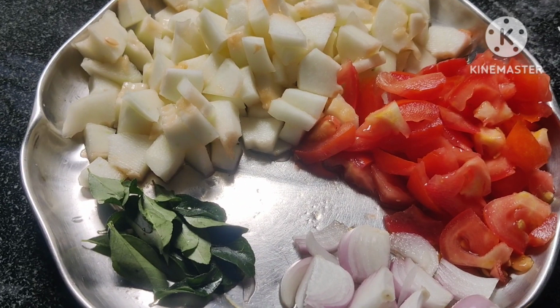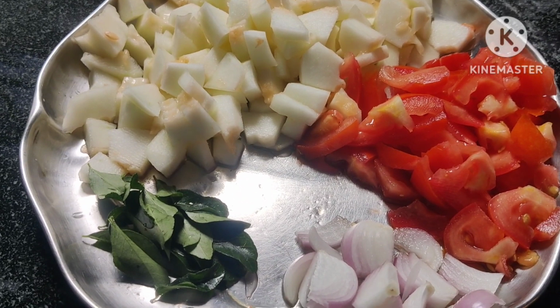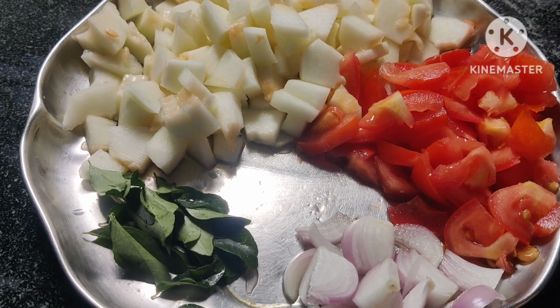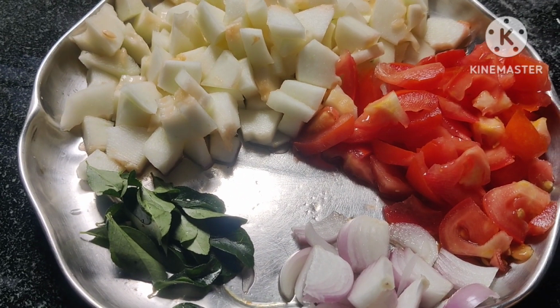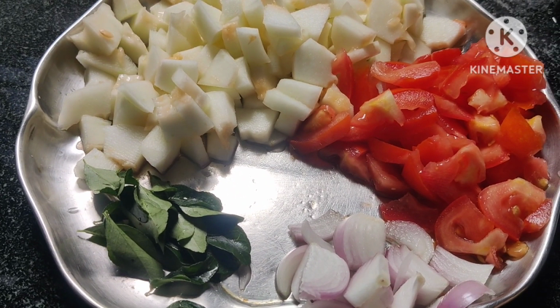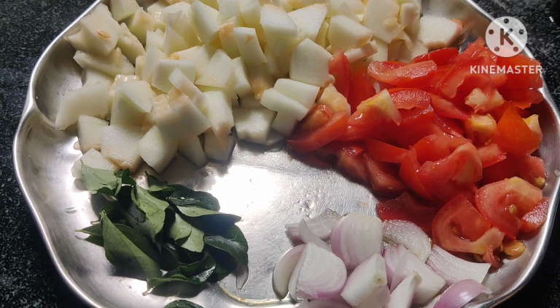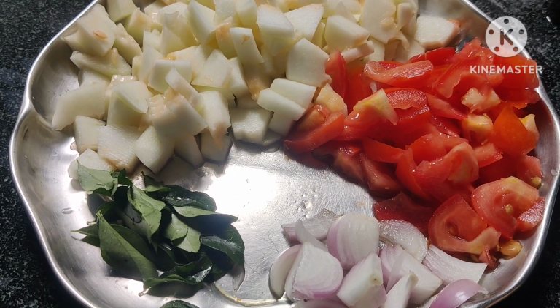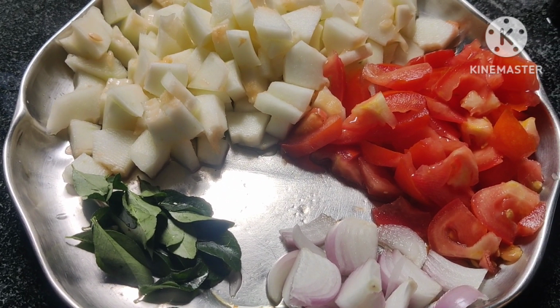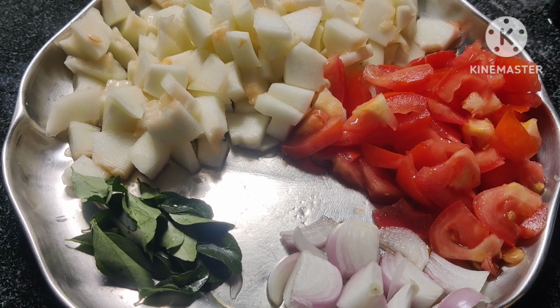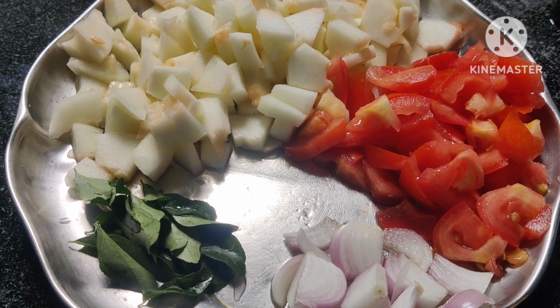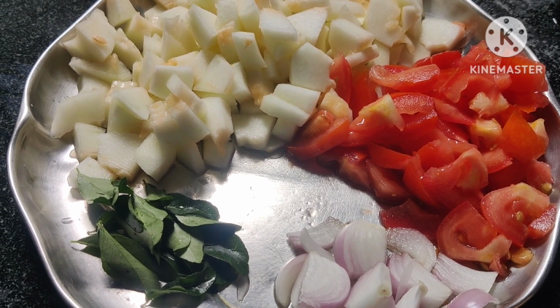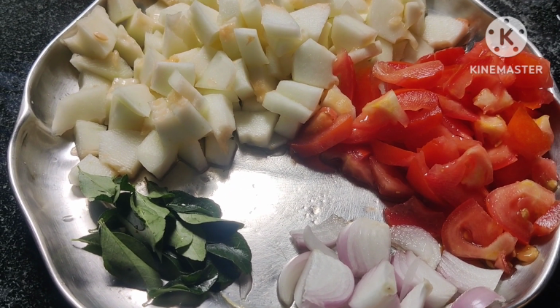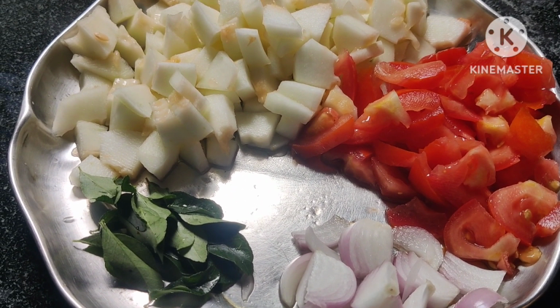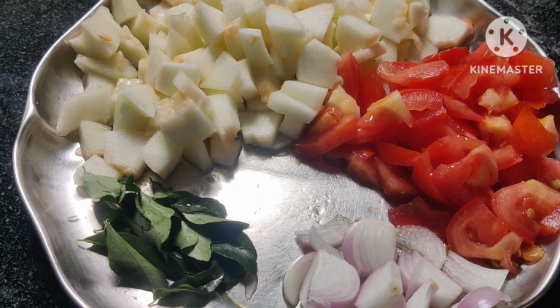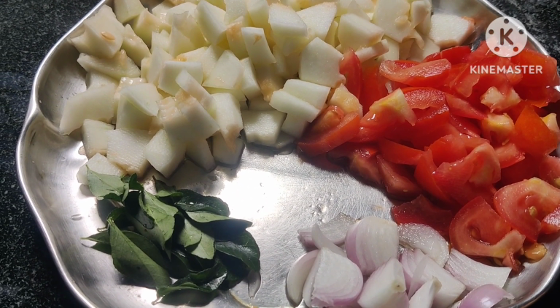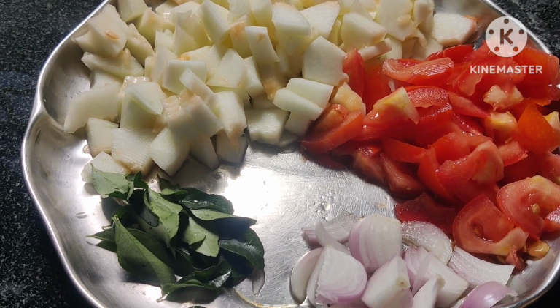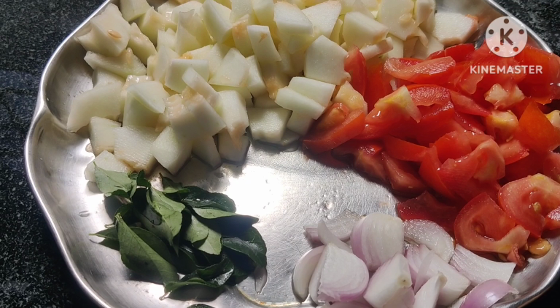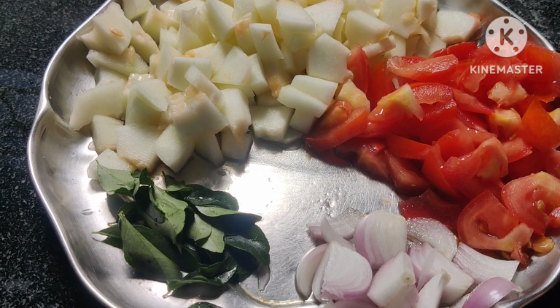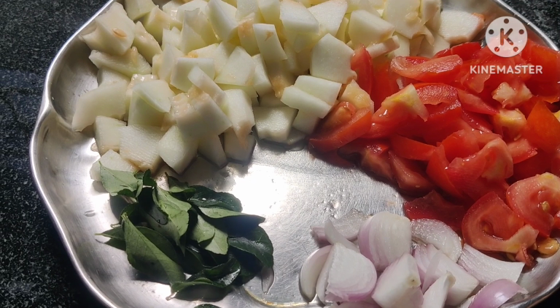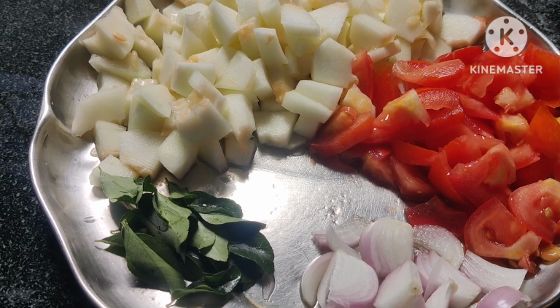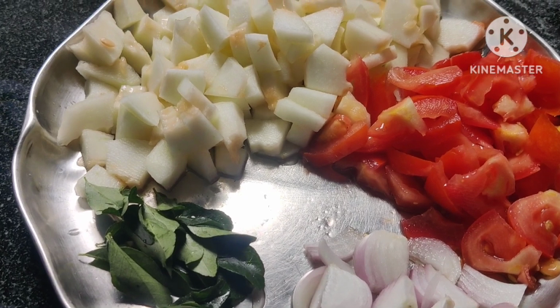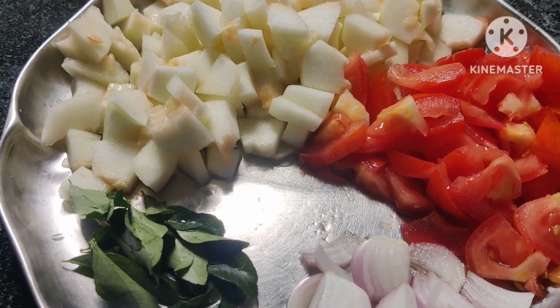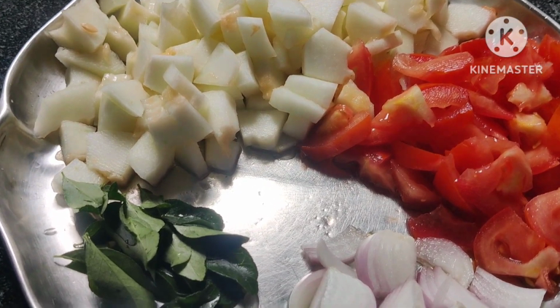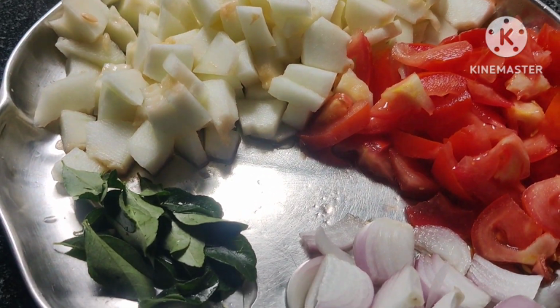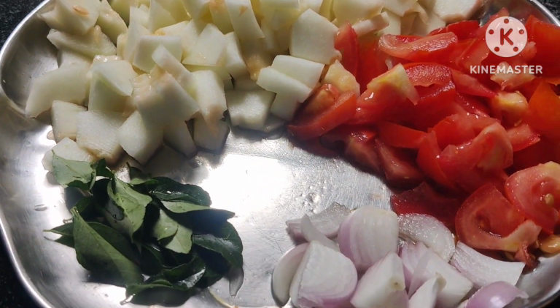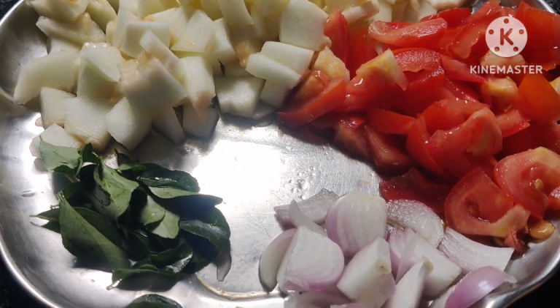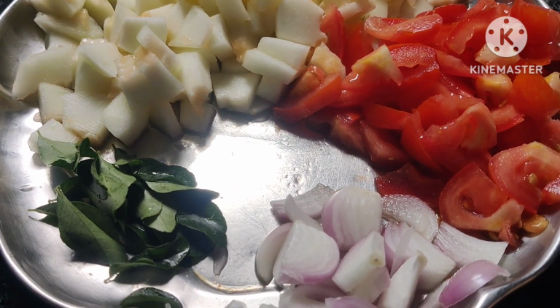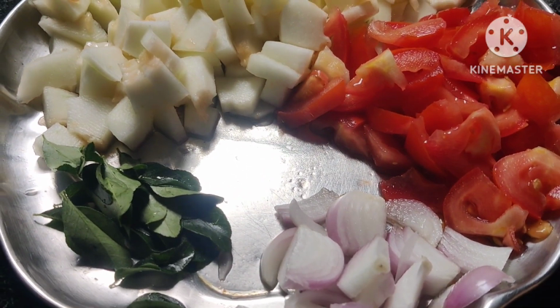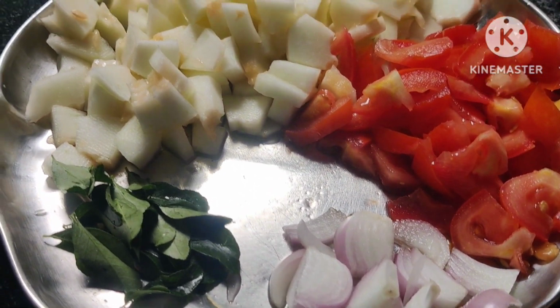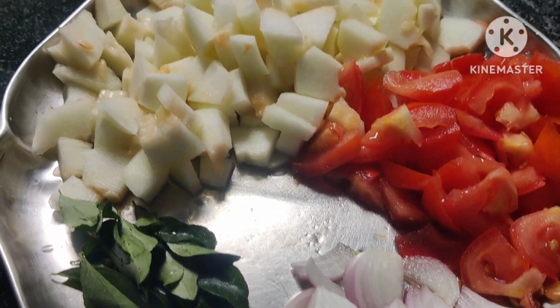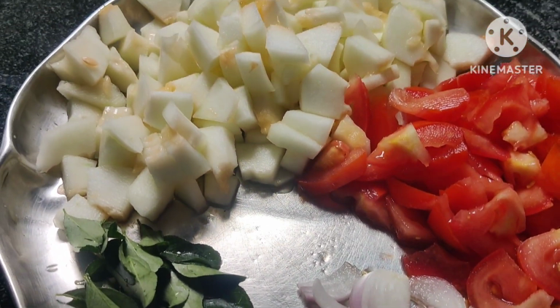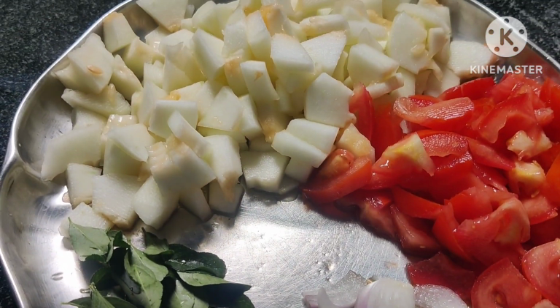Let's make a medium-sized recipe, peel and peel. Let's make a little bit of garlic.